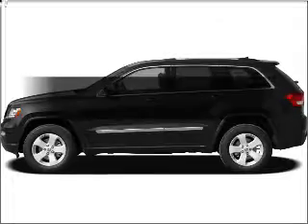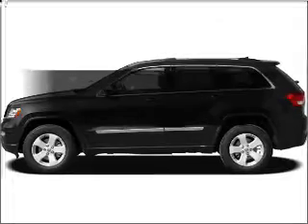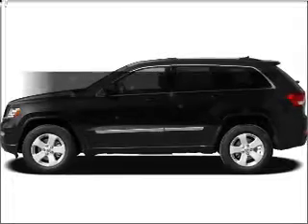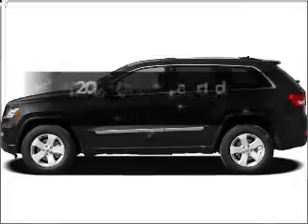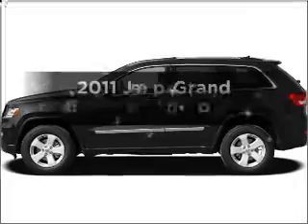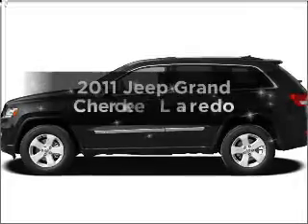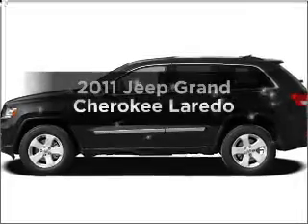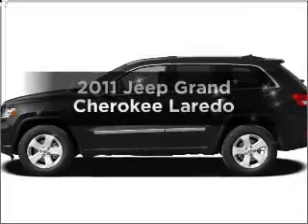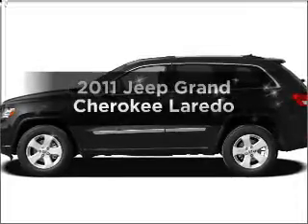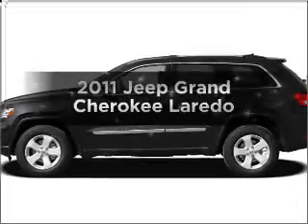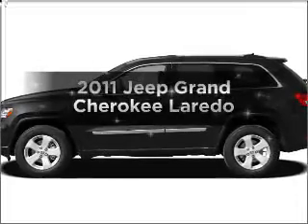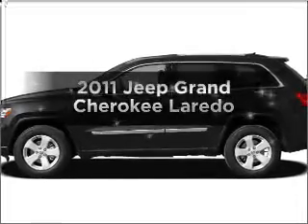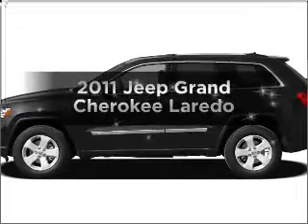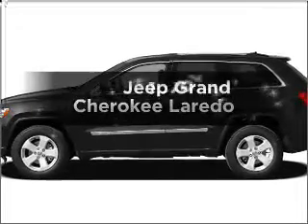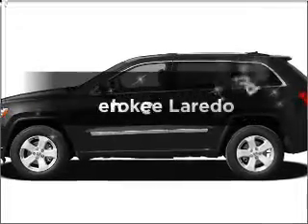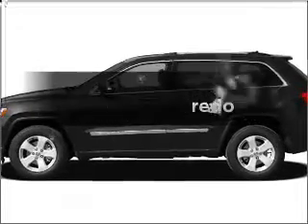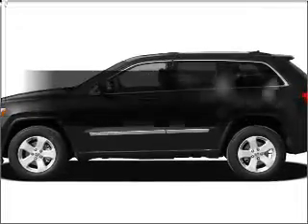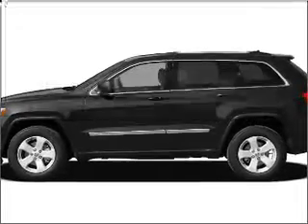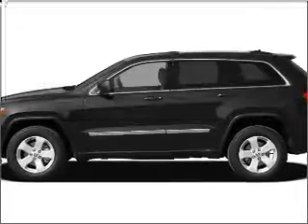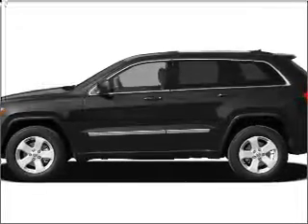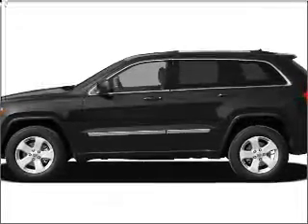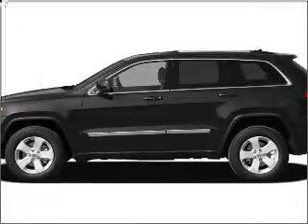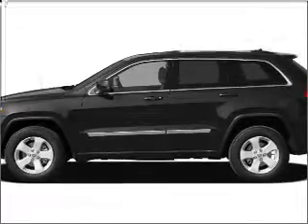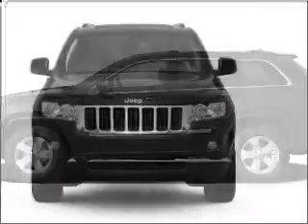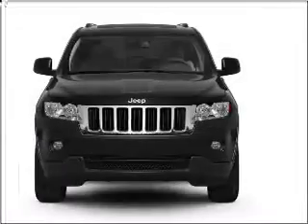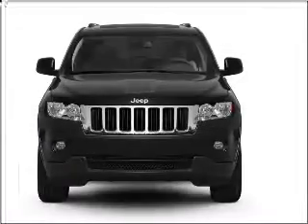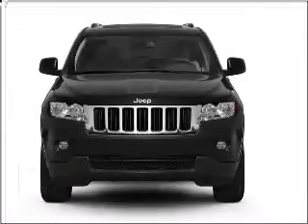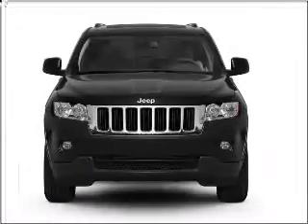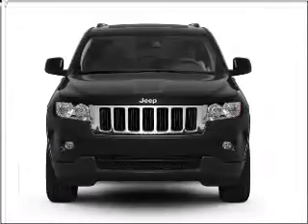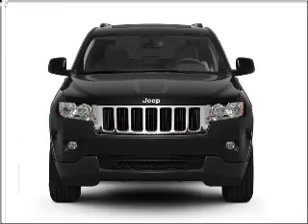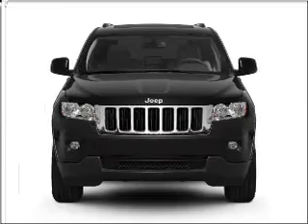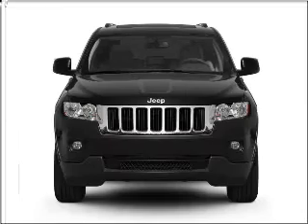Check out this 2011 Jeep Grand Cherokee. Travel the roads in style and comfort in this great vehicle.